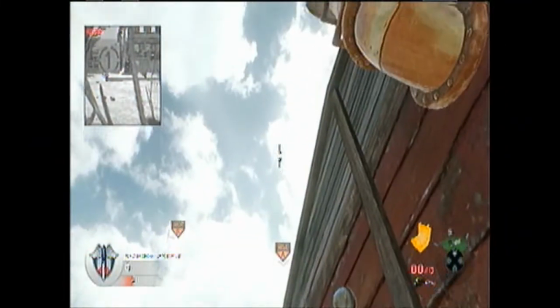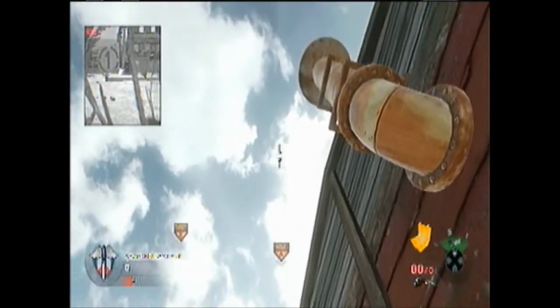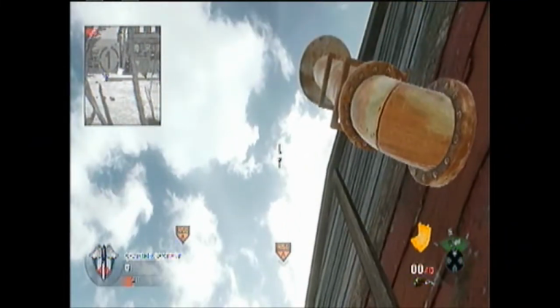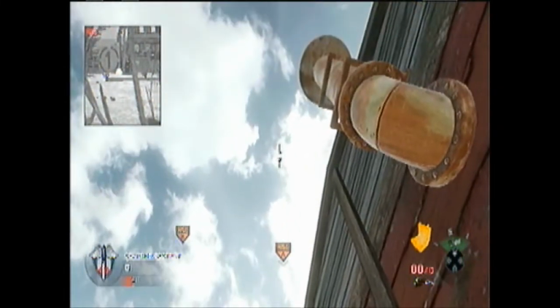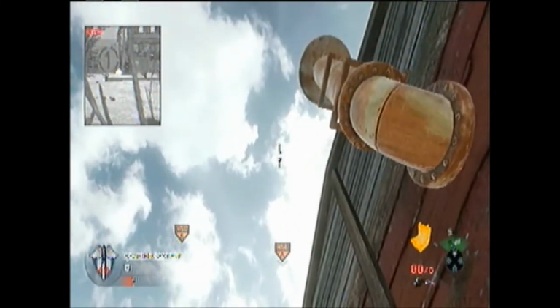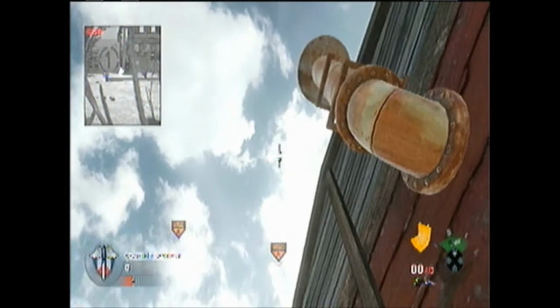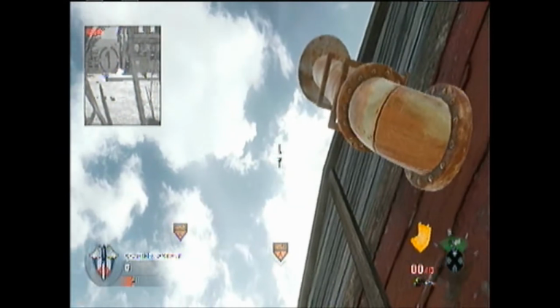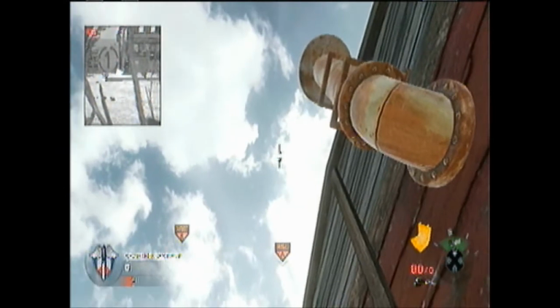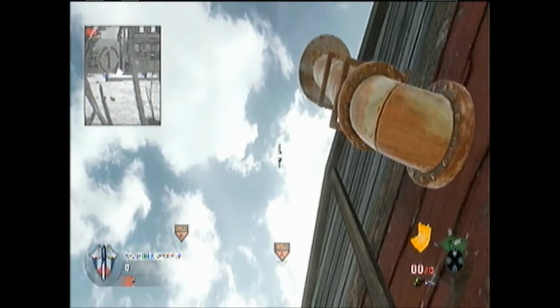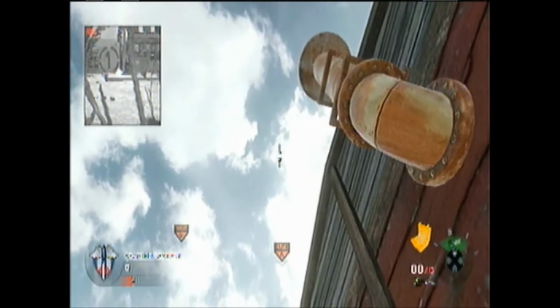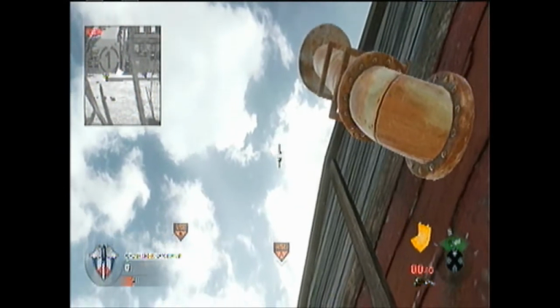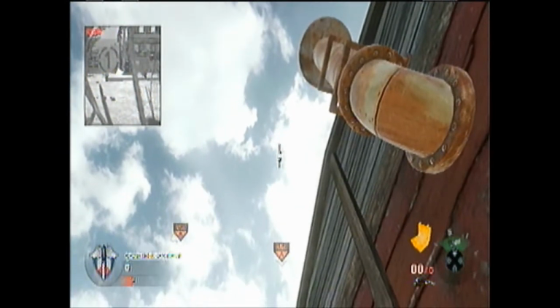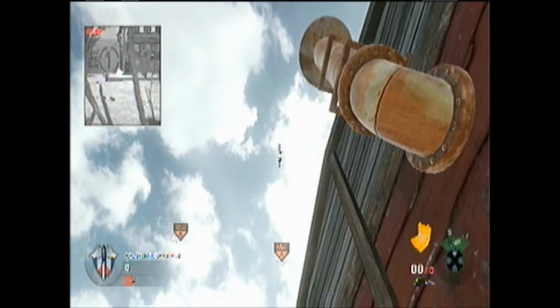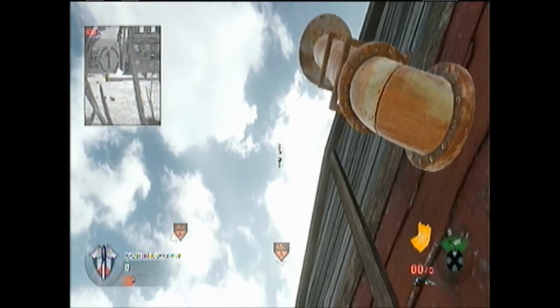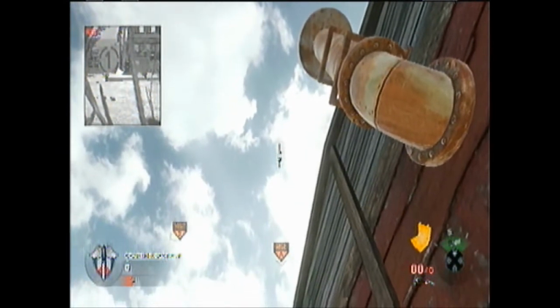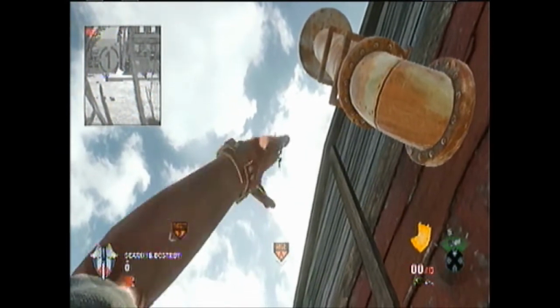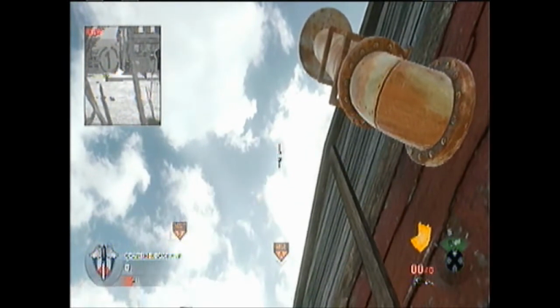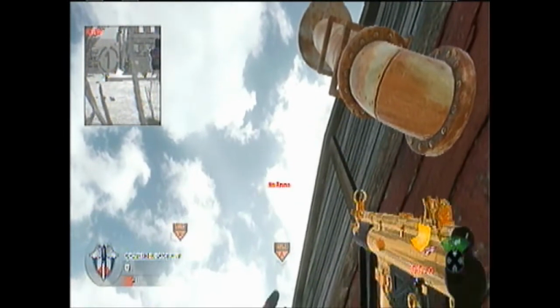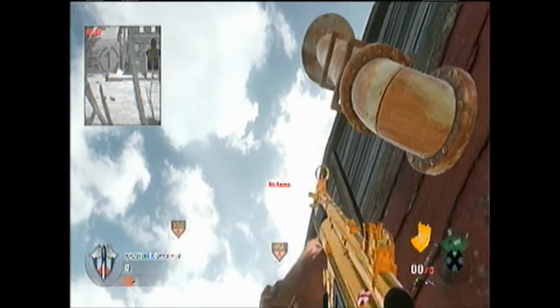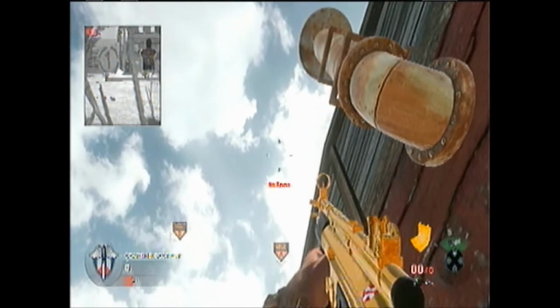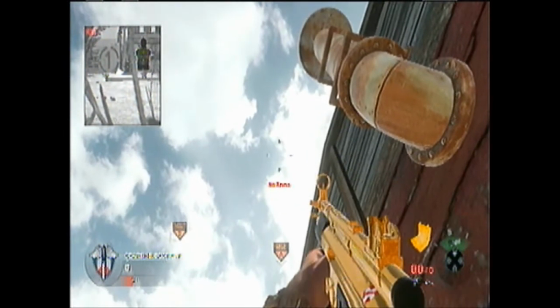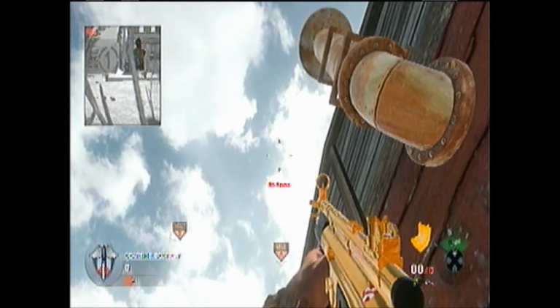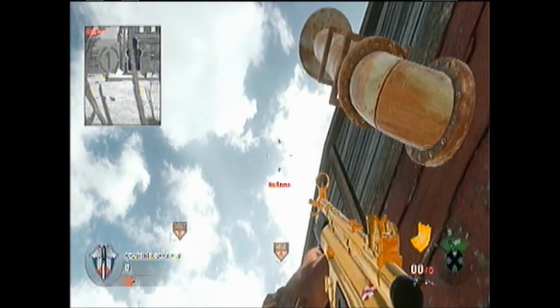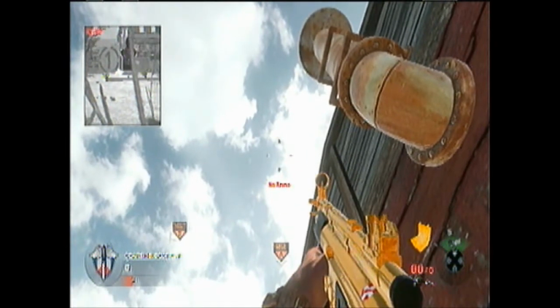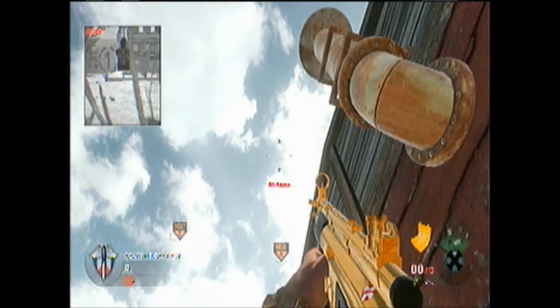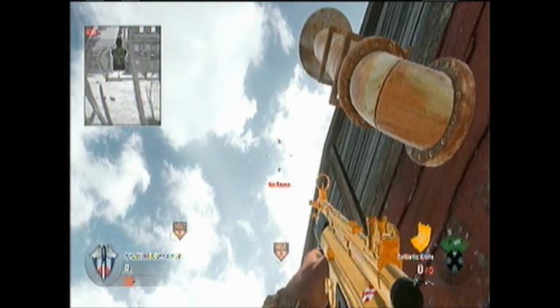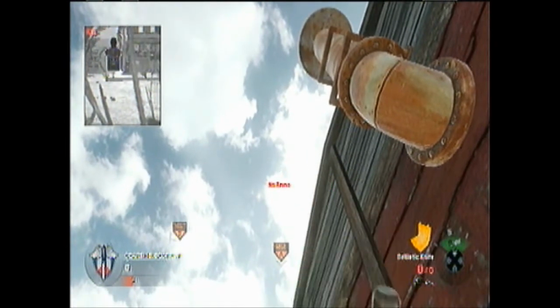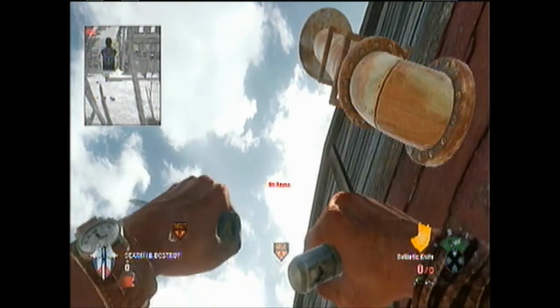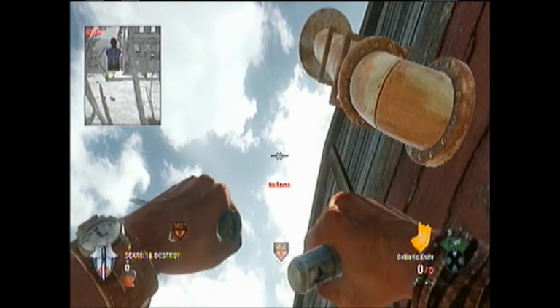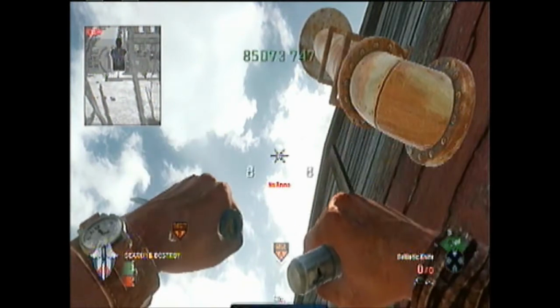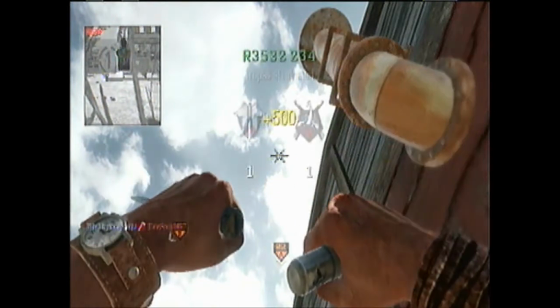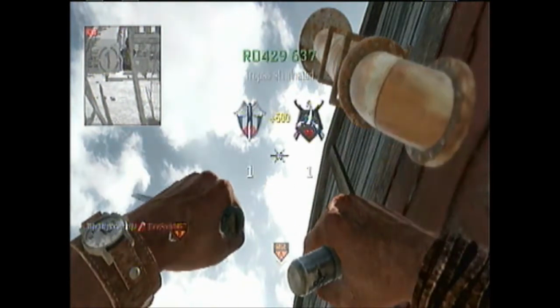All right, then you want to run to this corner right here, and you don't want to aim all the way up. You're going to aim all the way up and then aim just a little bit down.